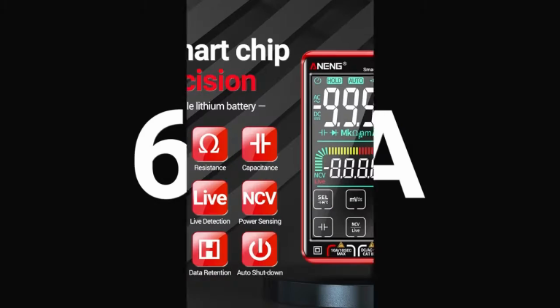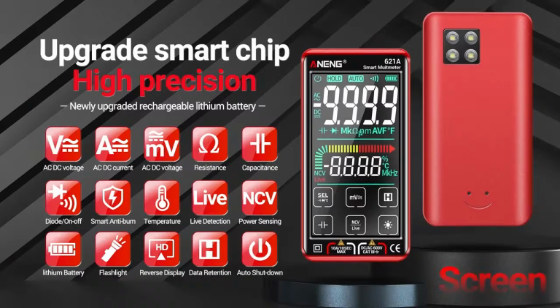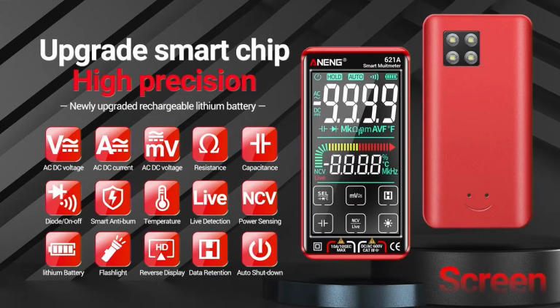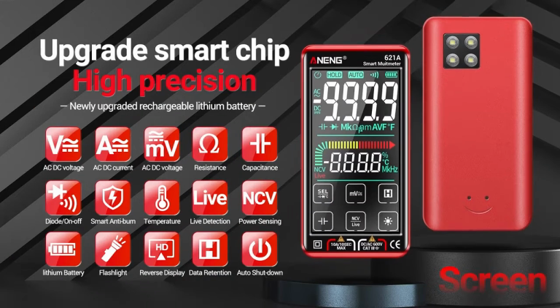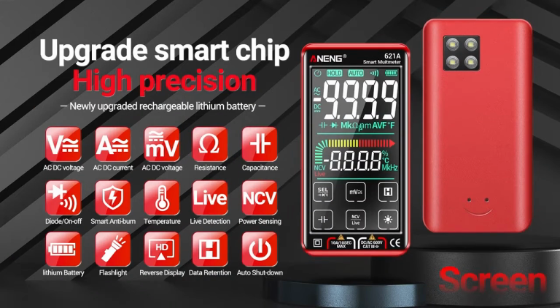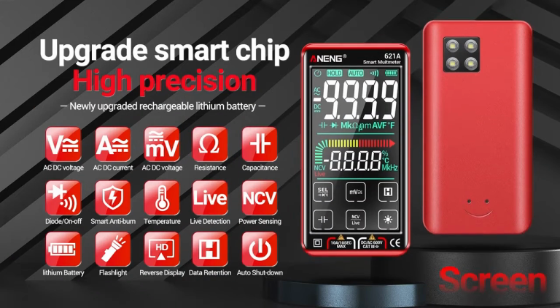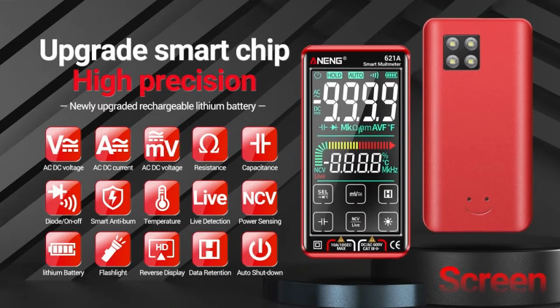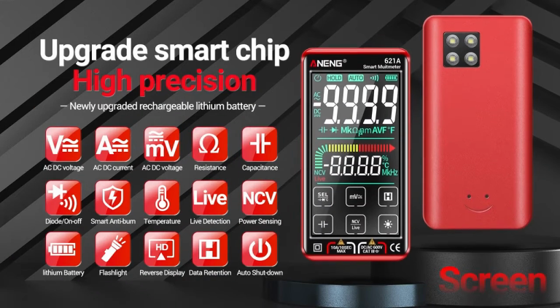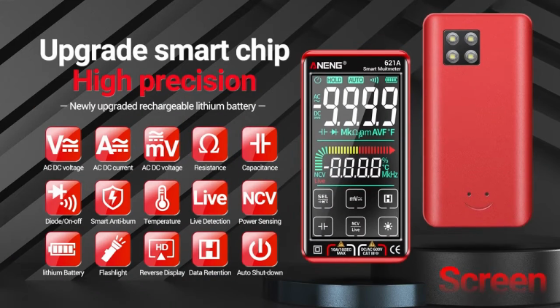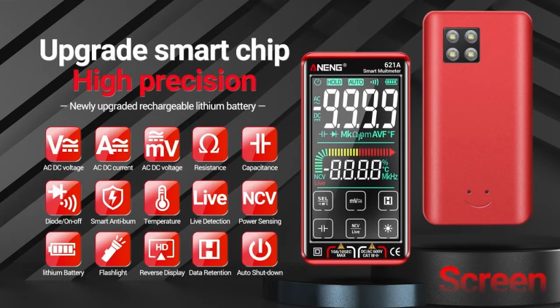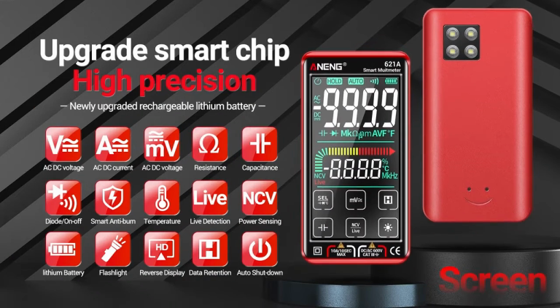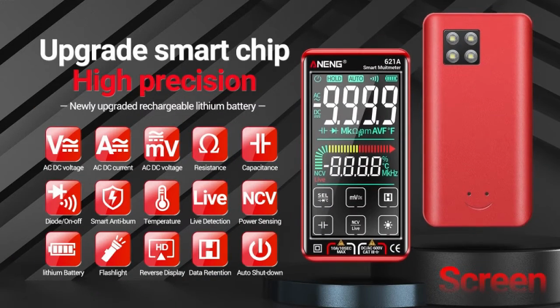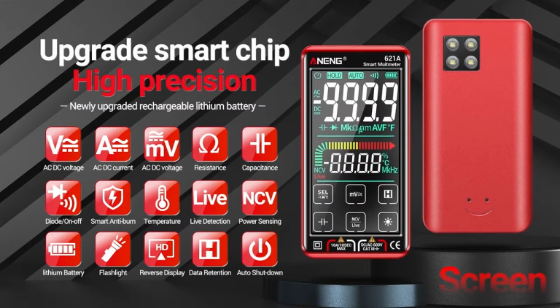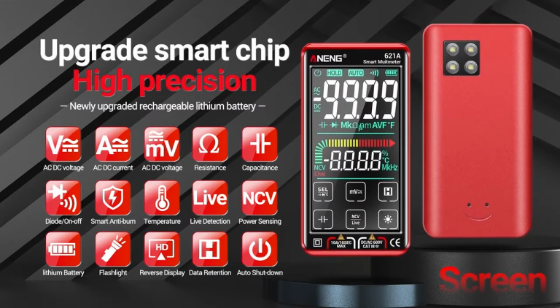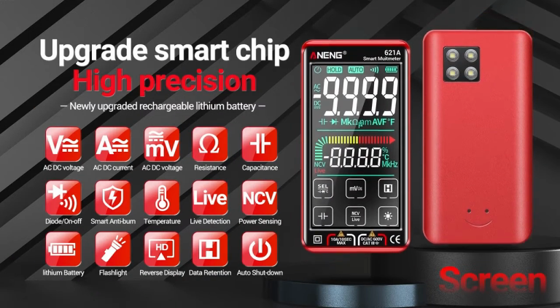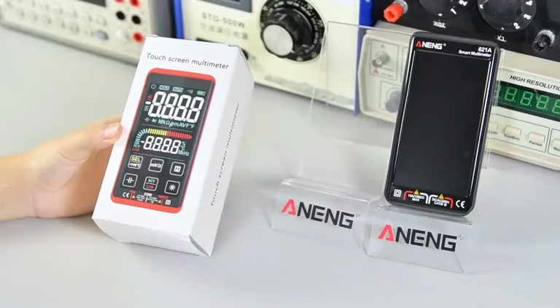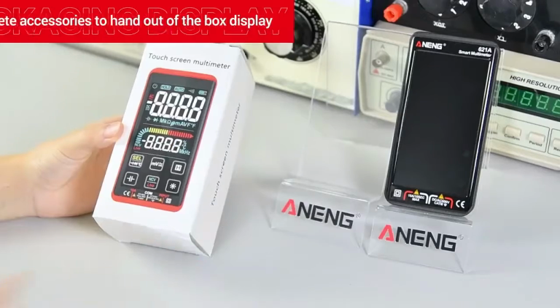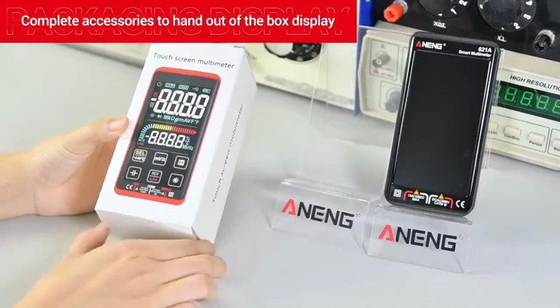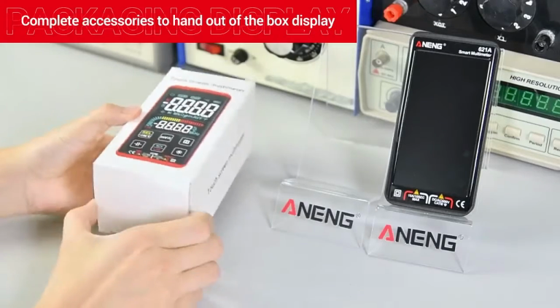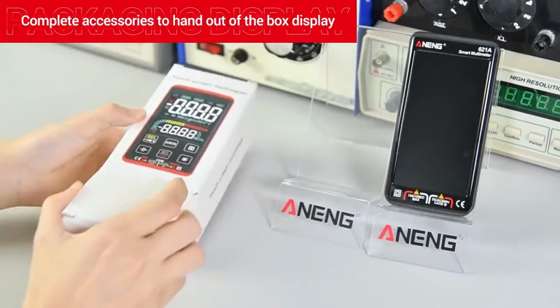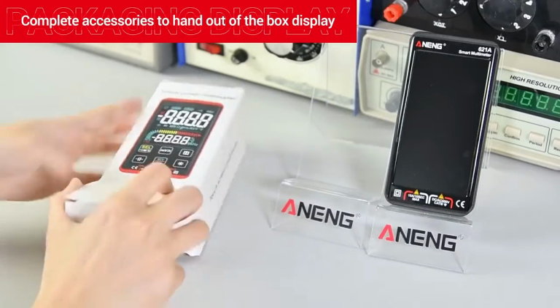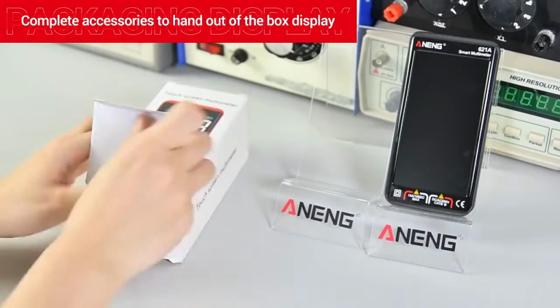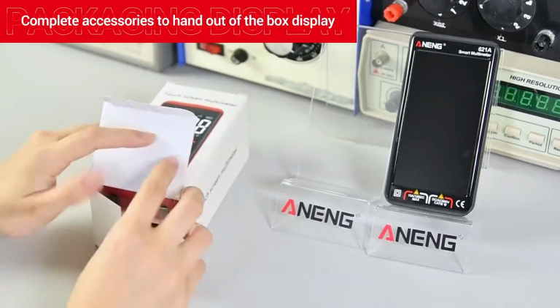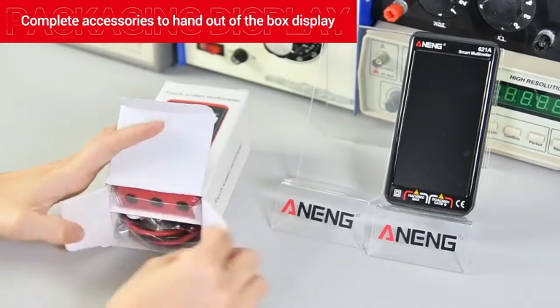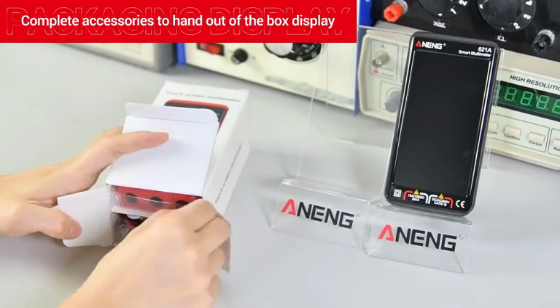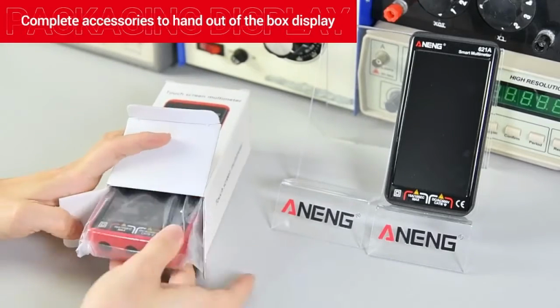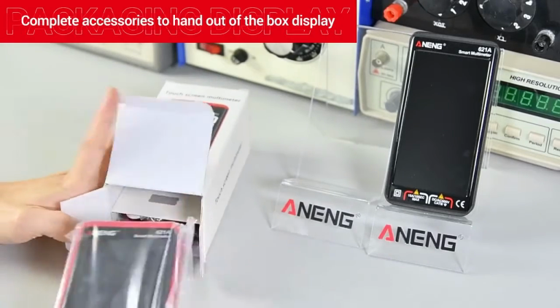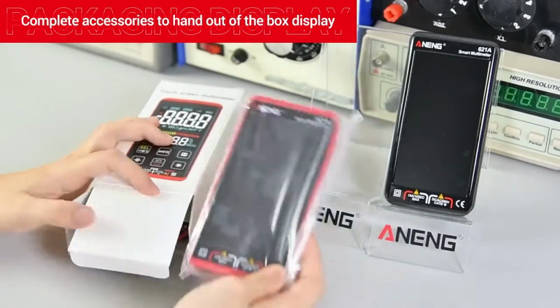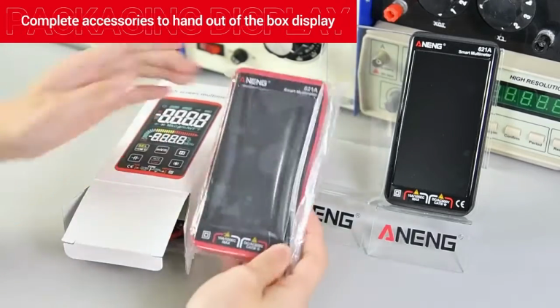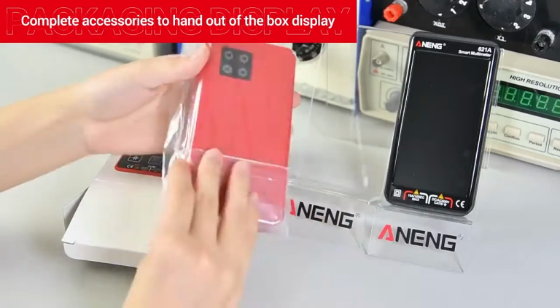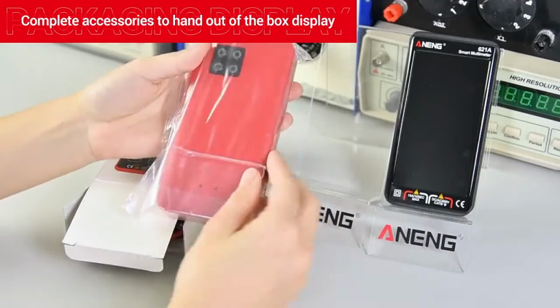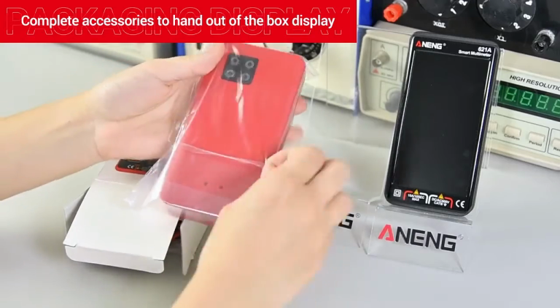Touch full screen multimeter. Complete accessories to hand out of the box display.